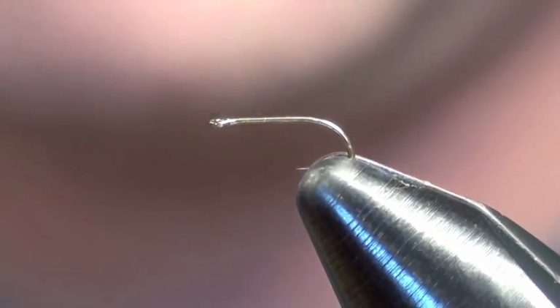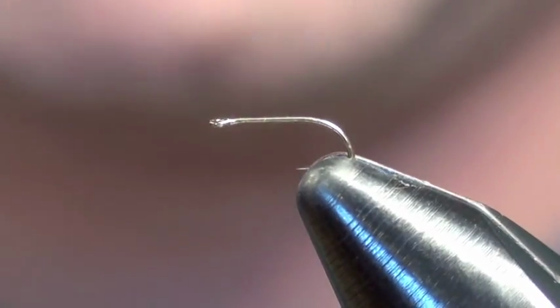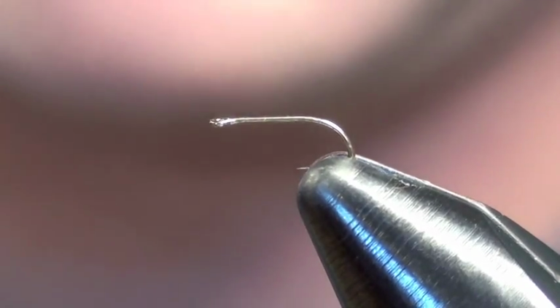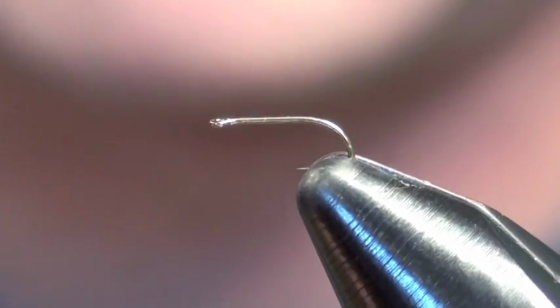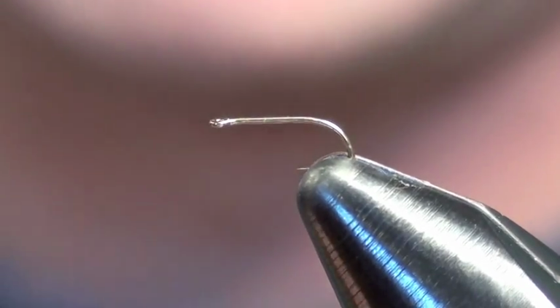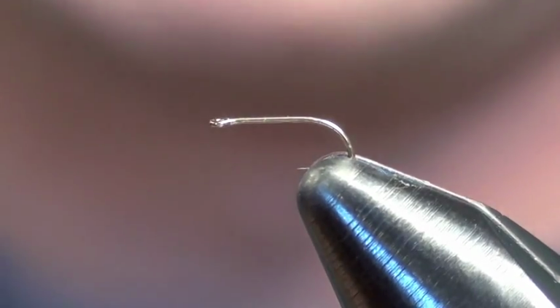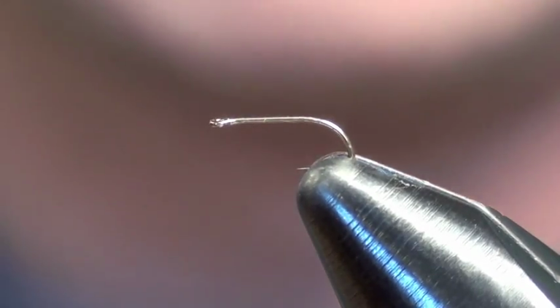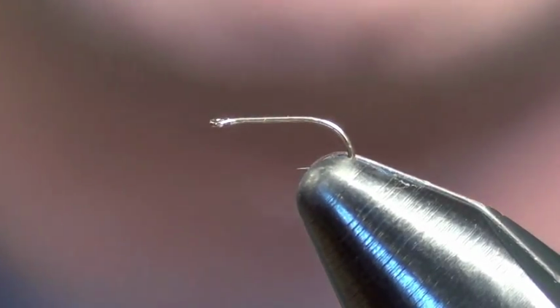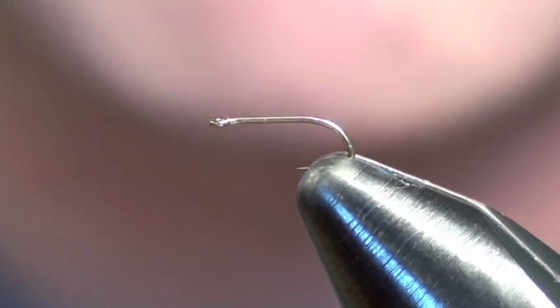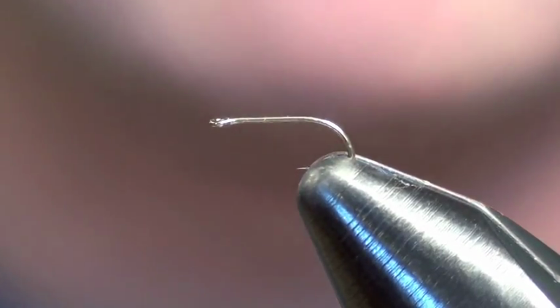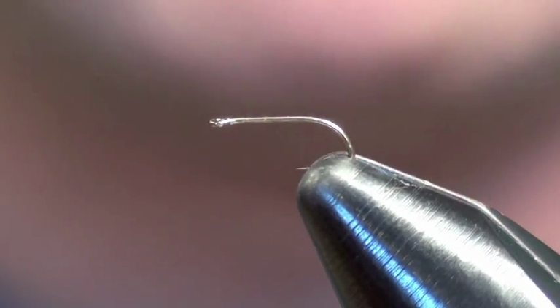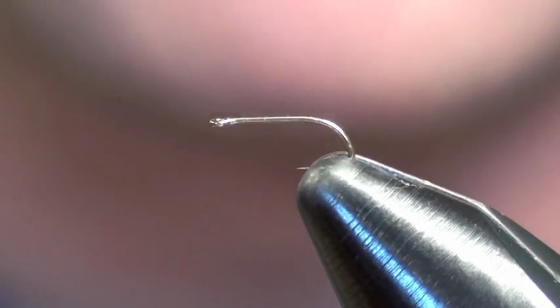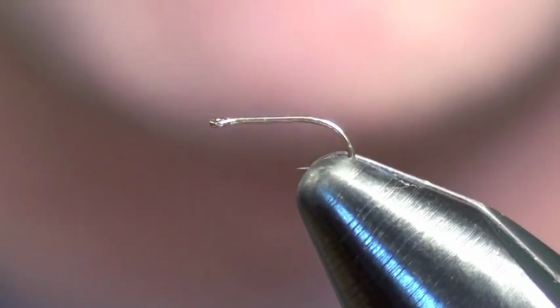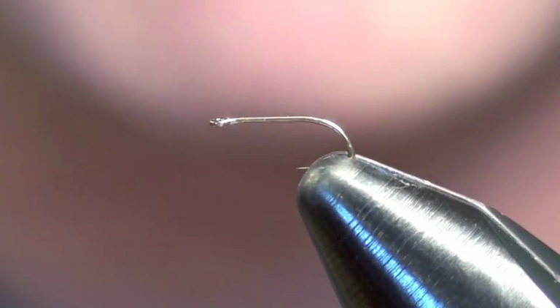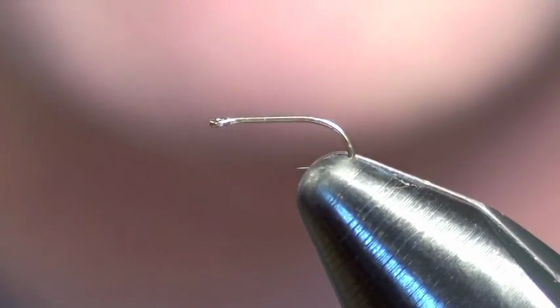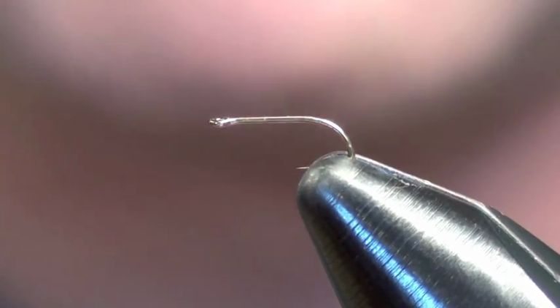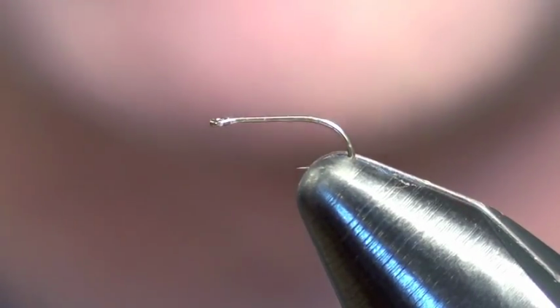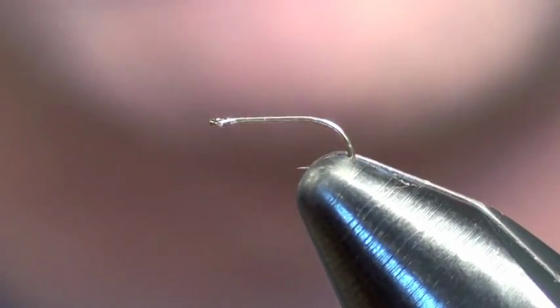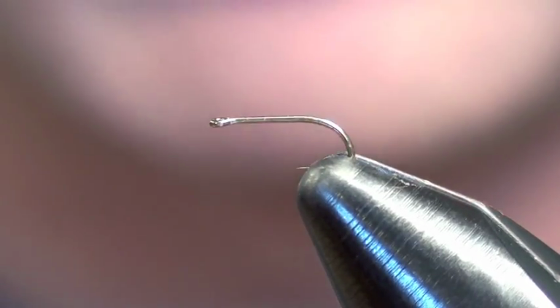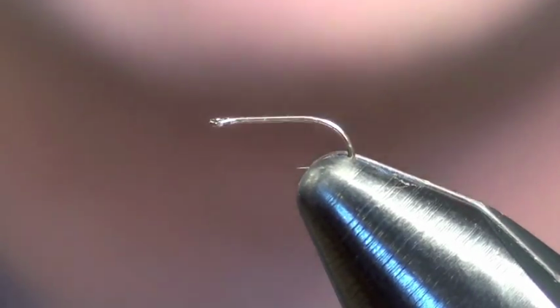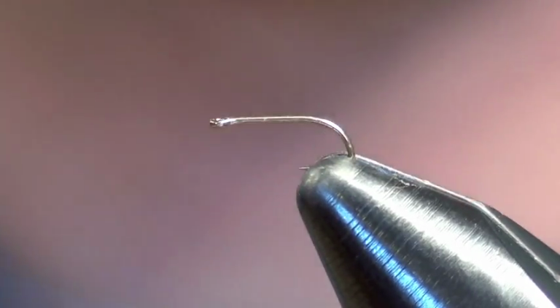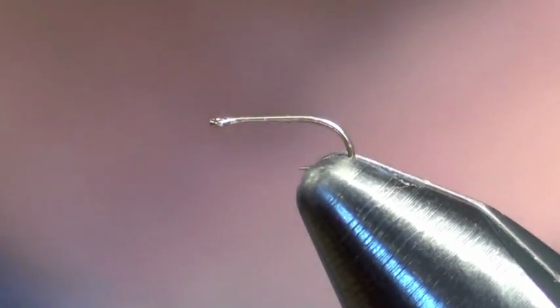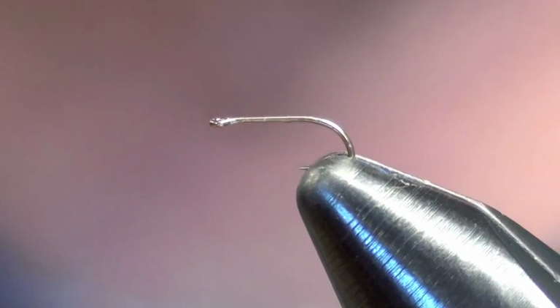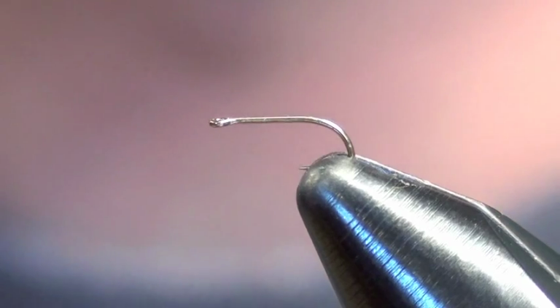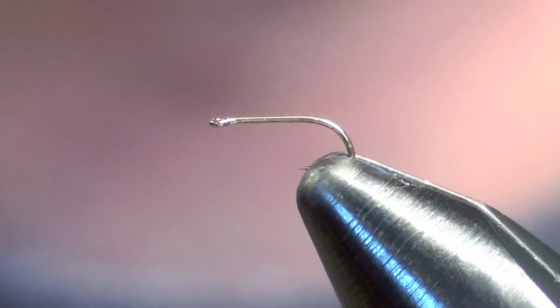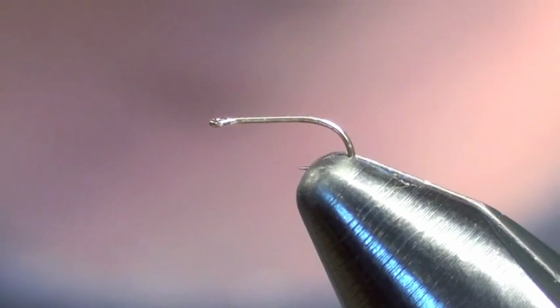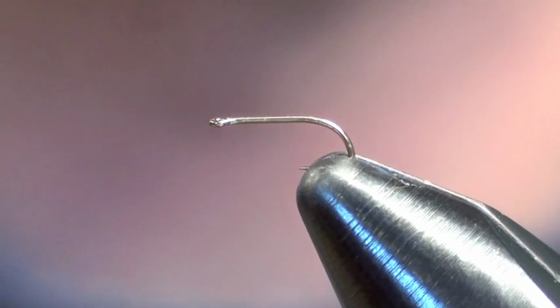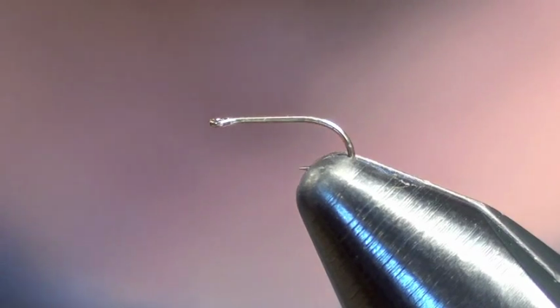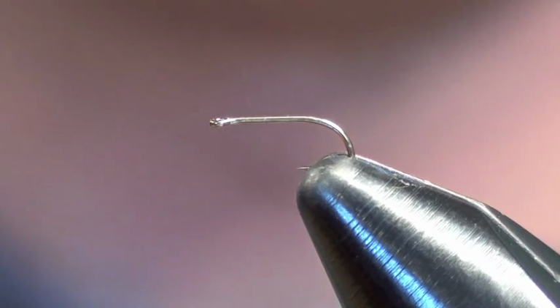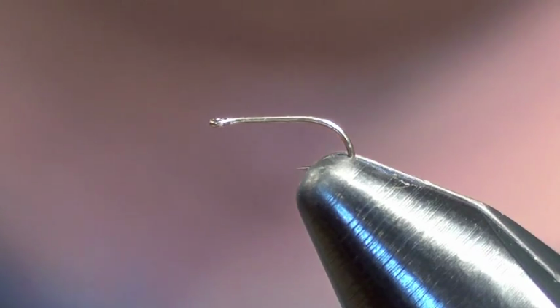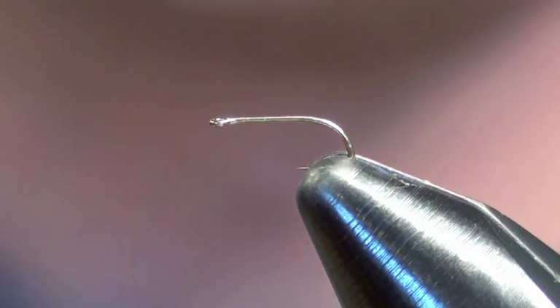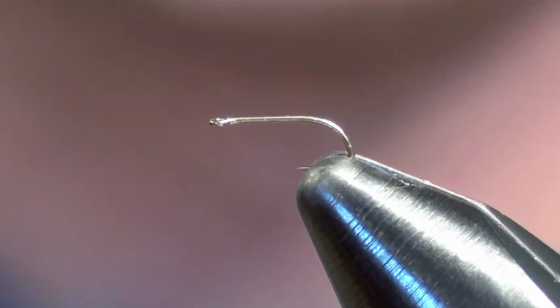I'm going to be tying a Black Beauty for you. It's just a simple little midge — one of my favorite flies to use in the winter.